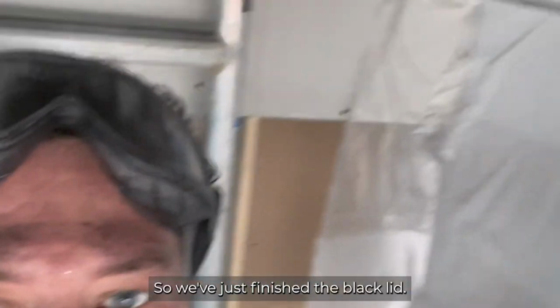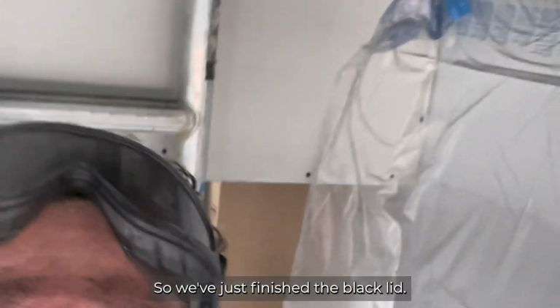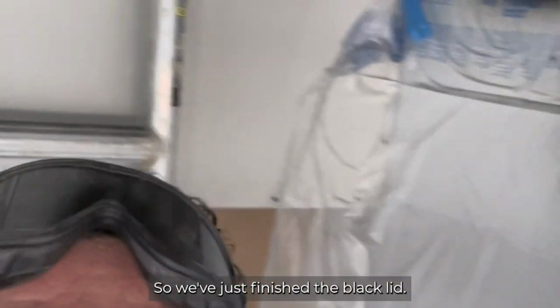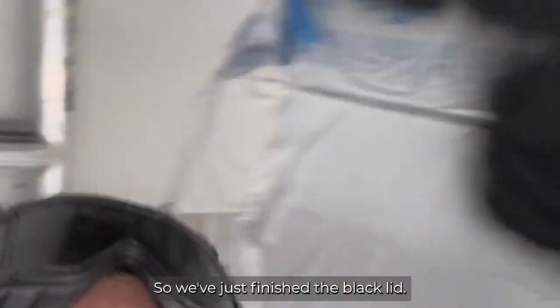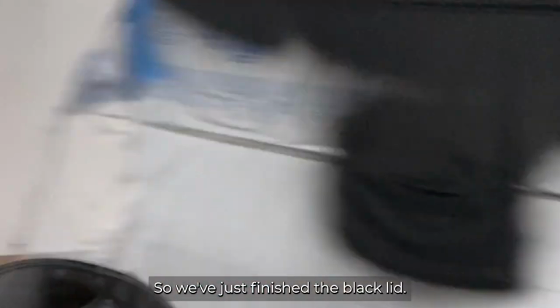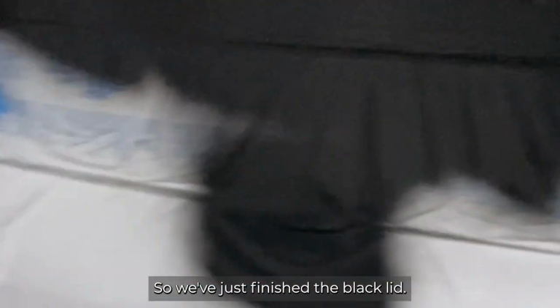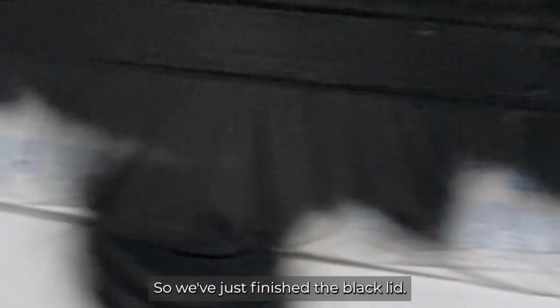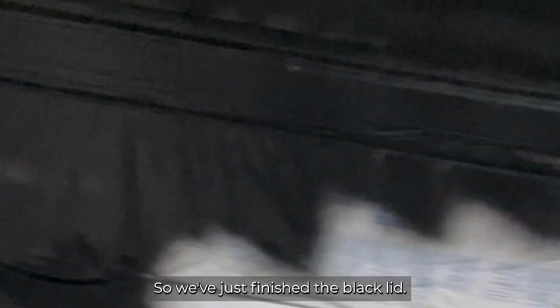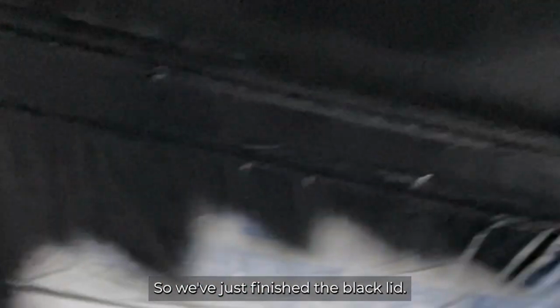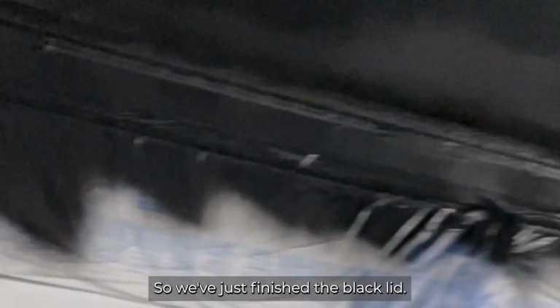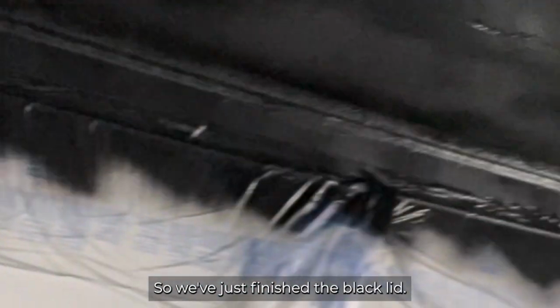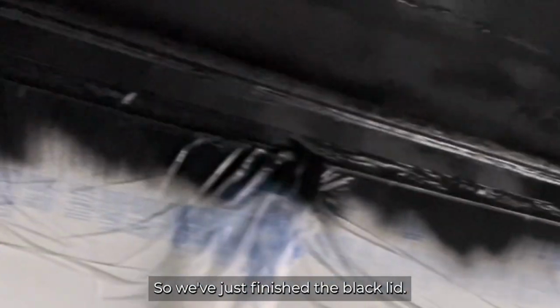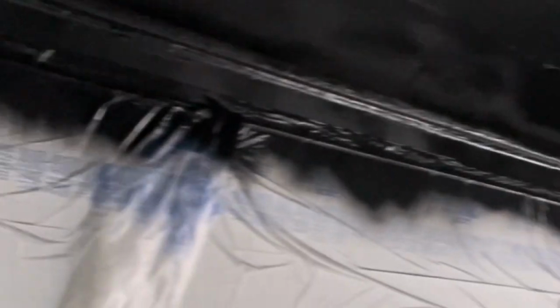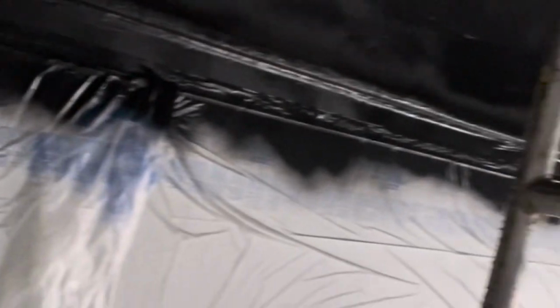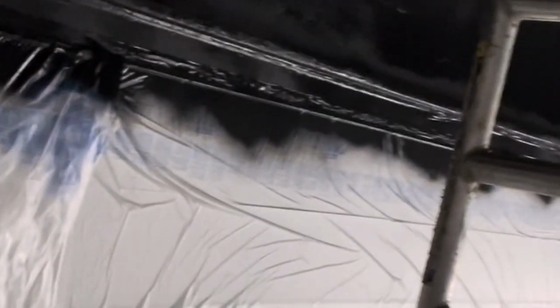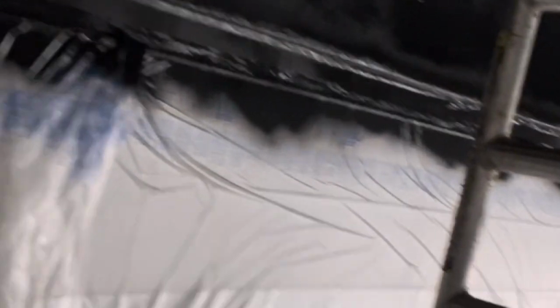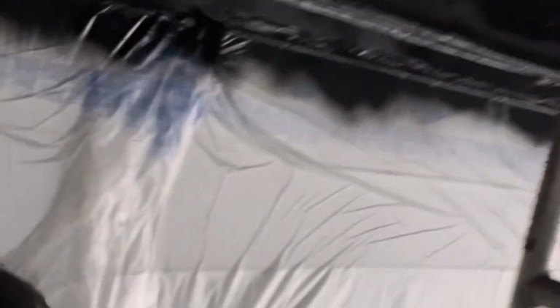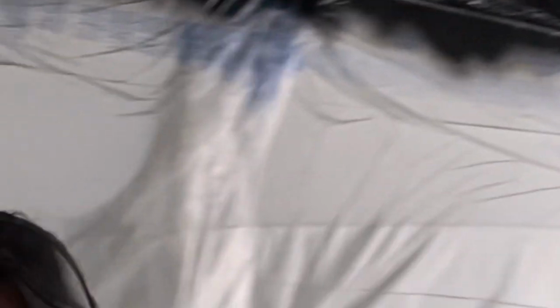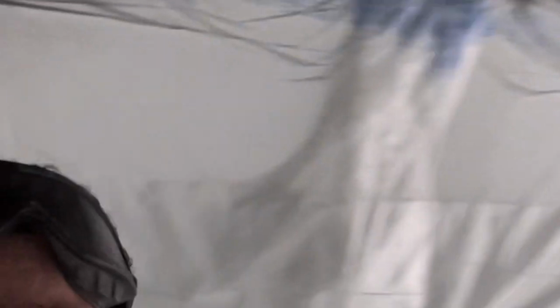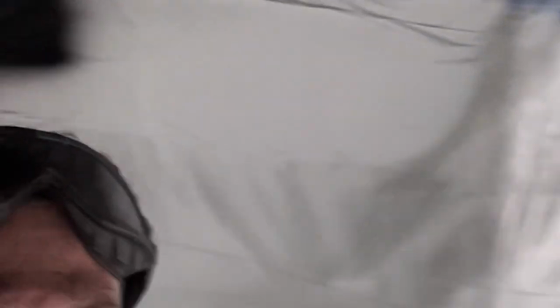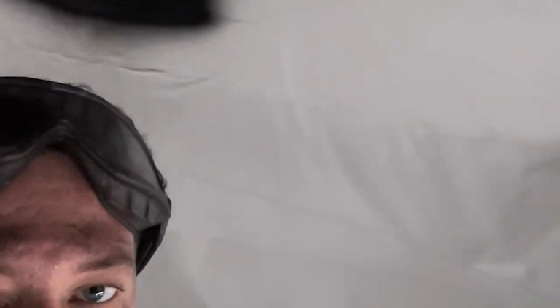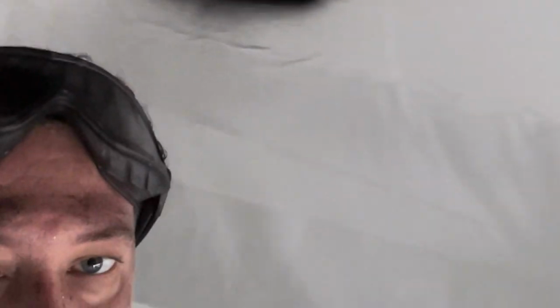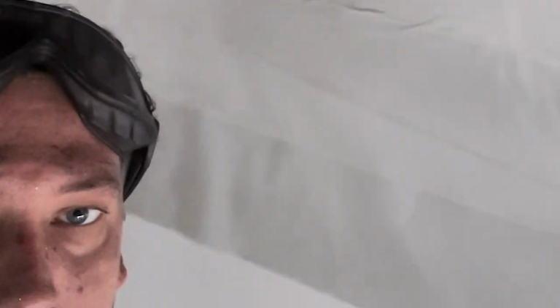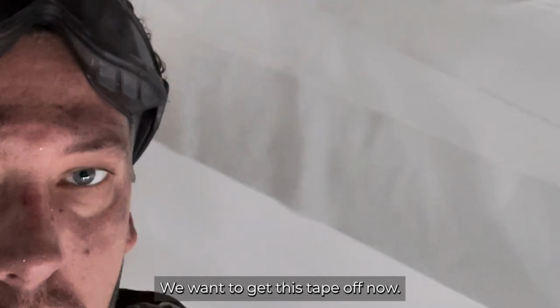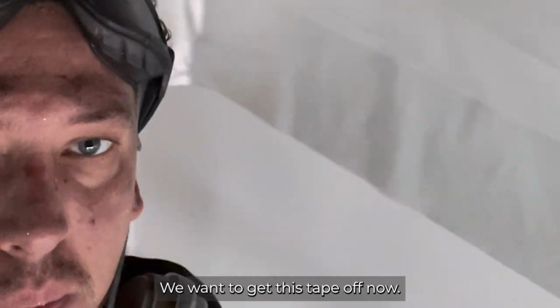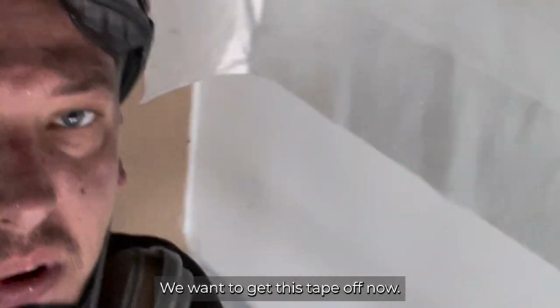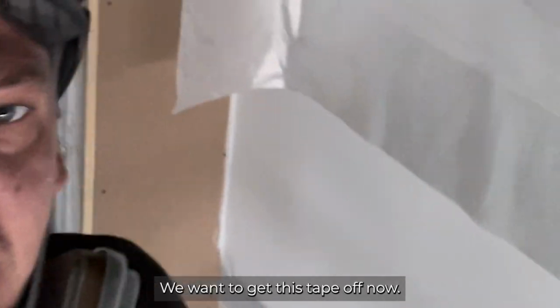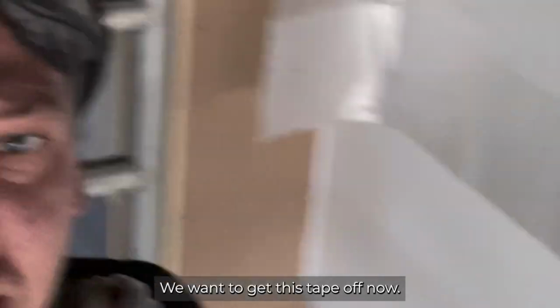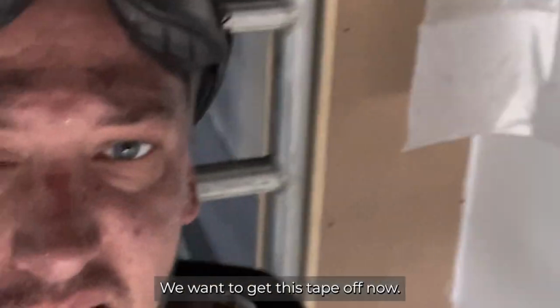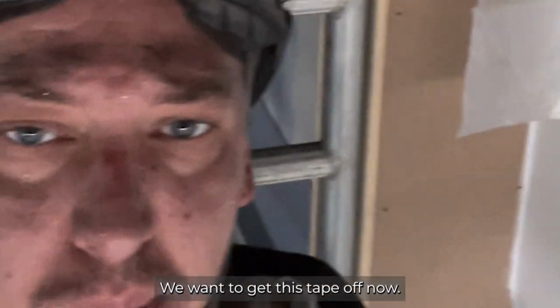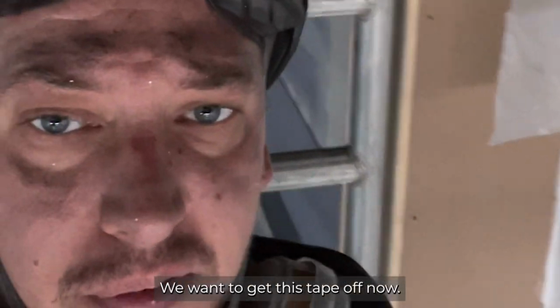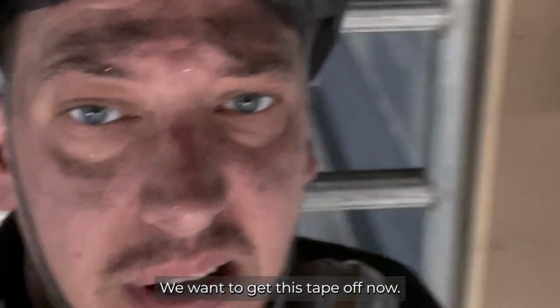We've just finished the black lid. We want to get this tape off now.